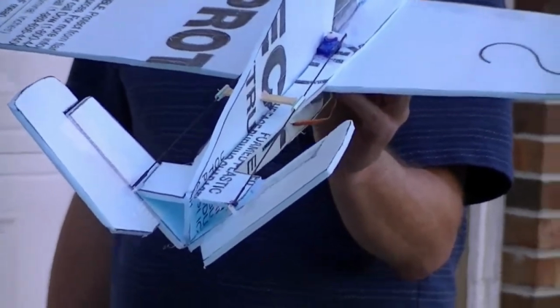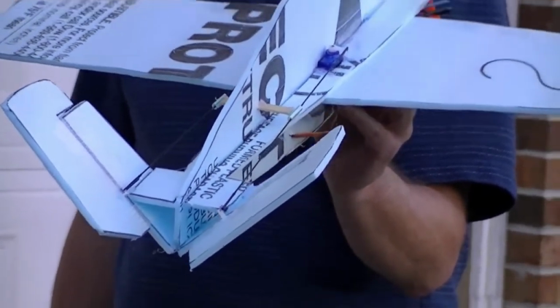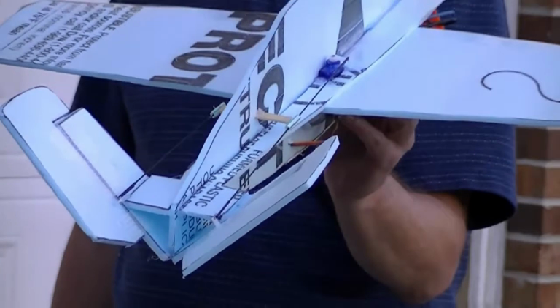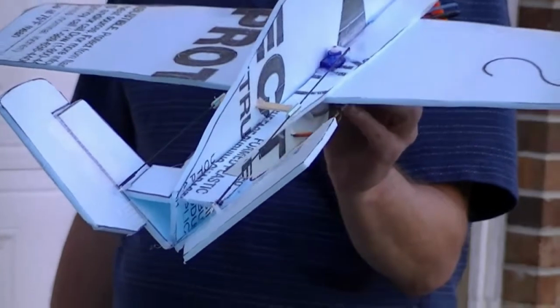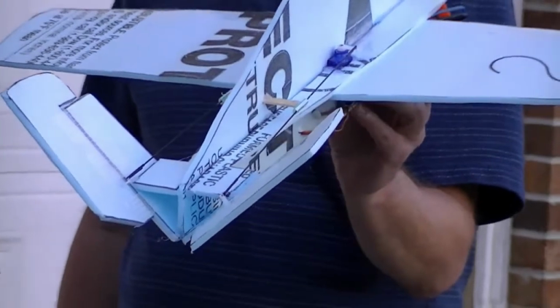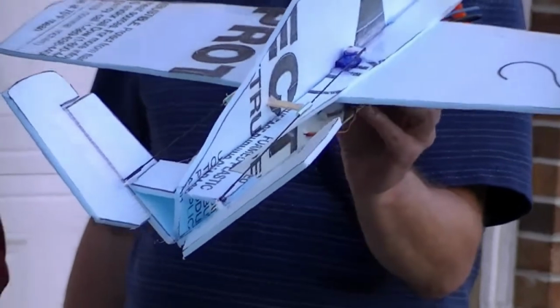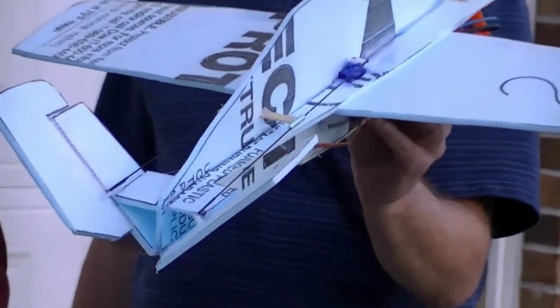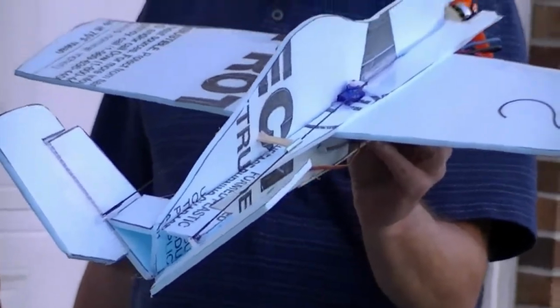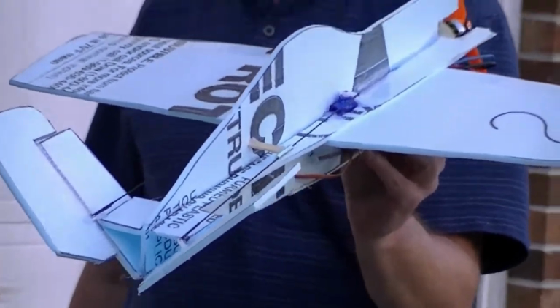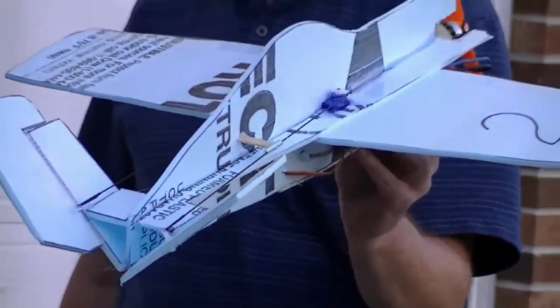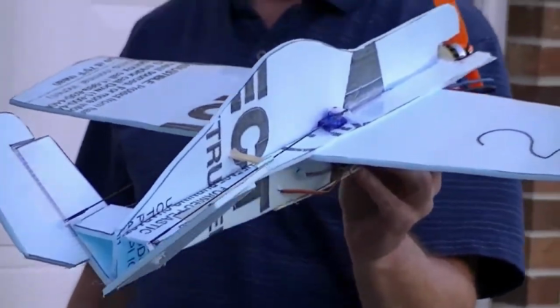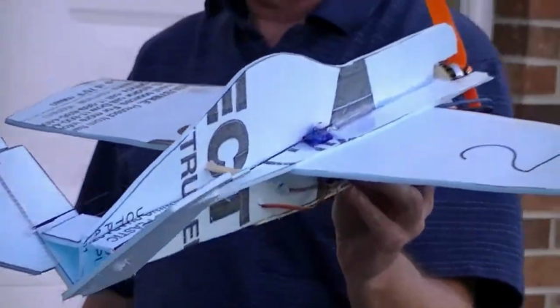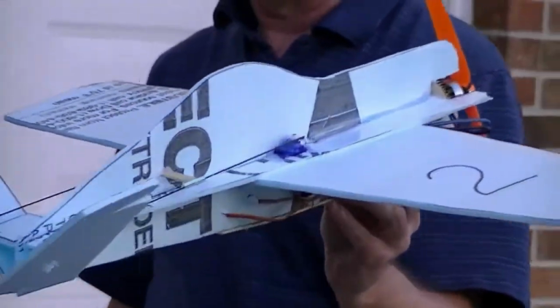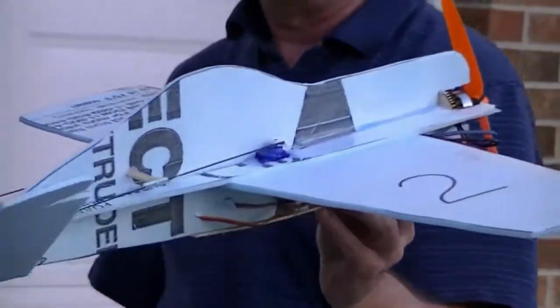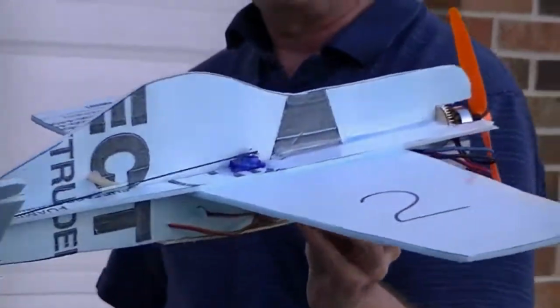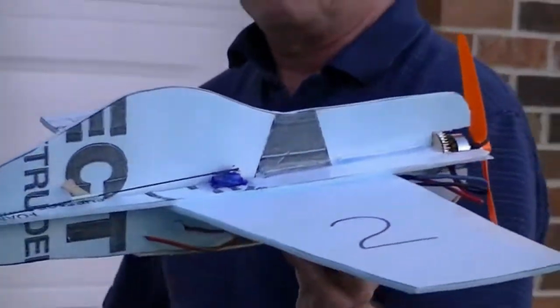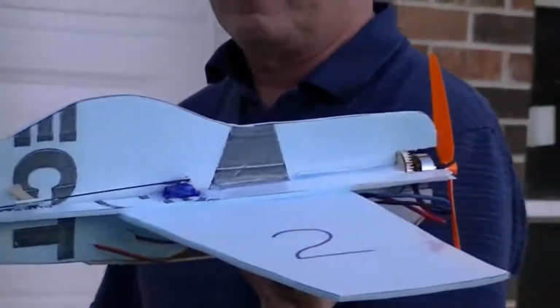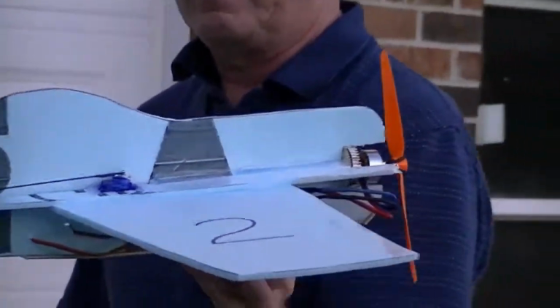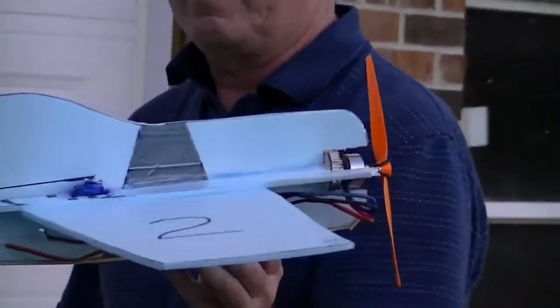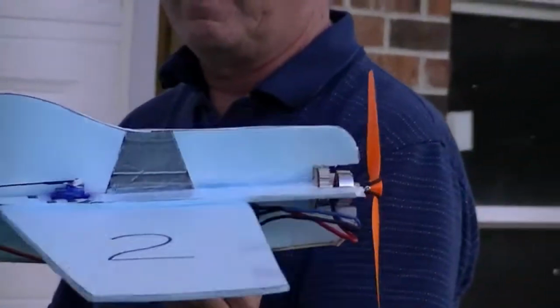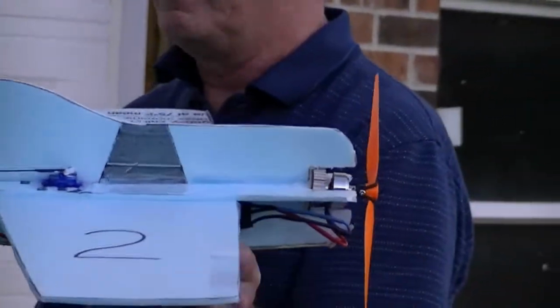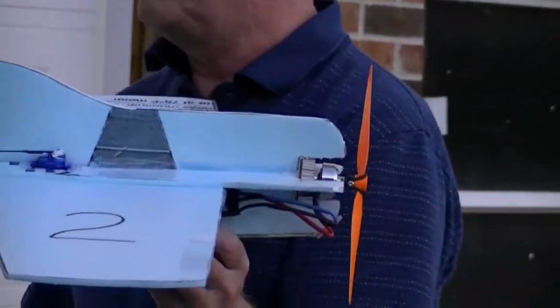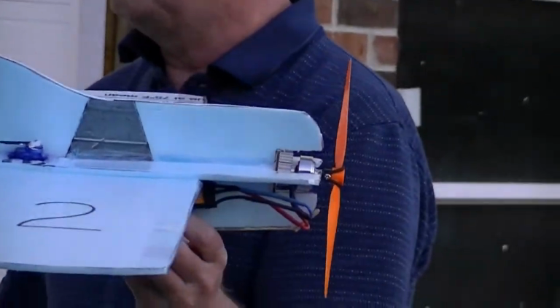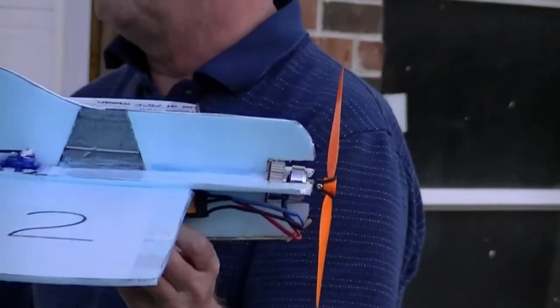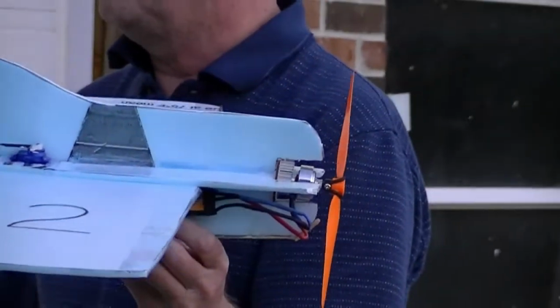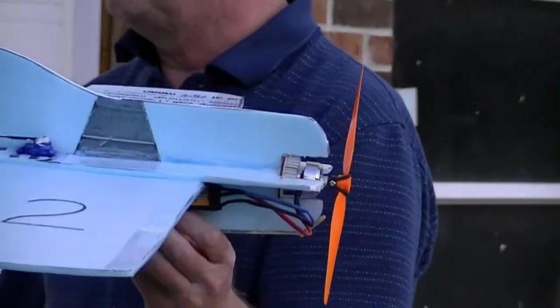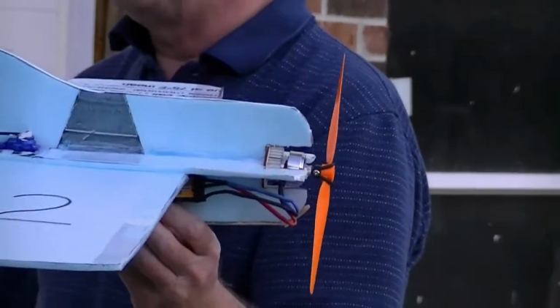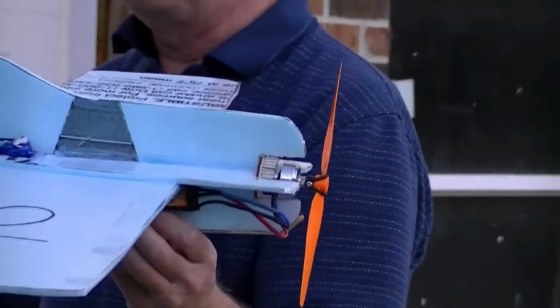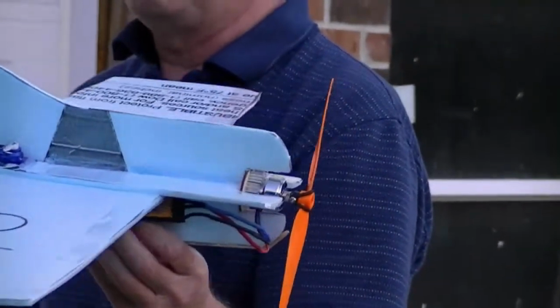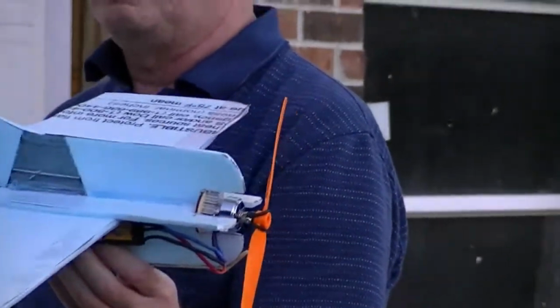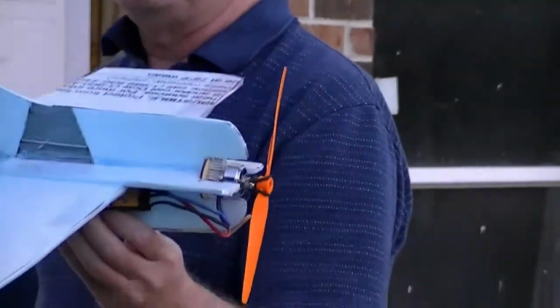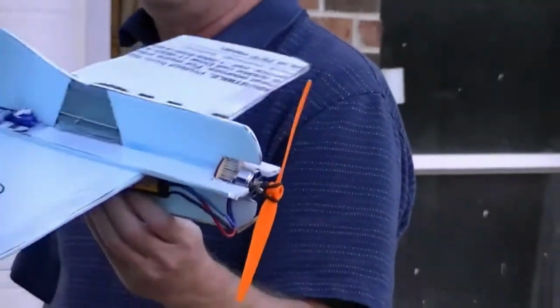And of course we have the throttle, but I'm not going to rev it up with it aimed at your face. Oh, I hope not.